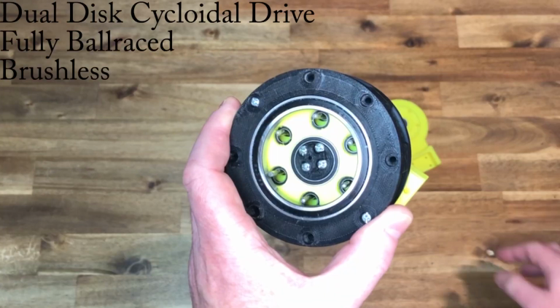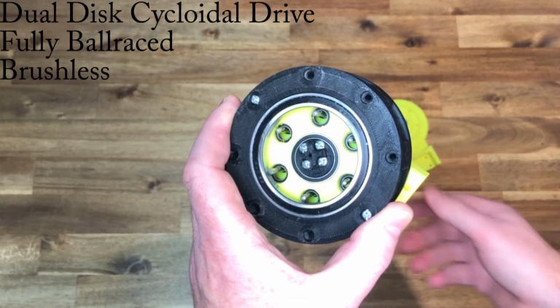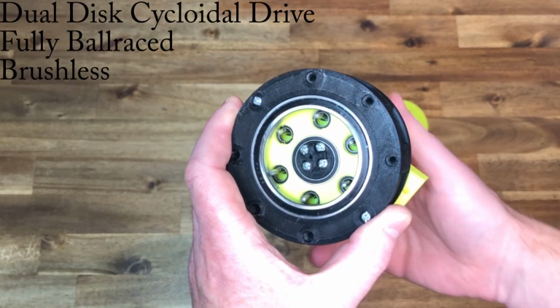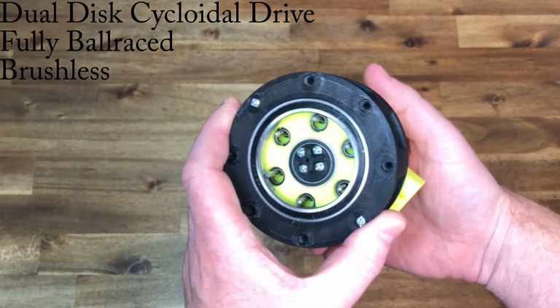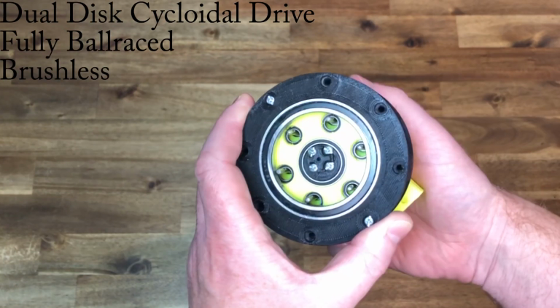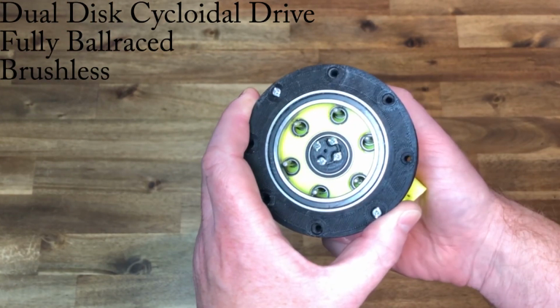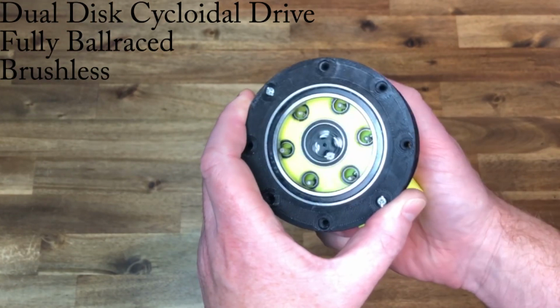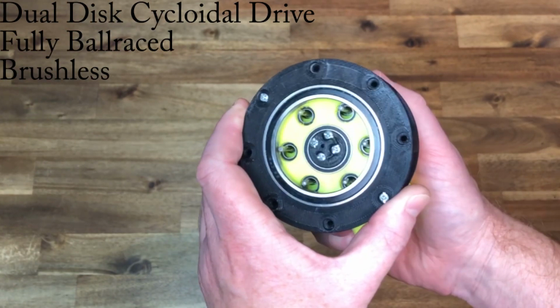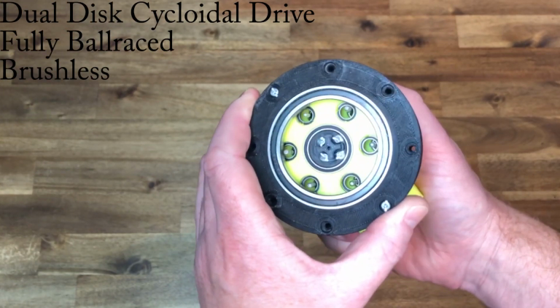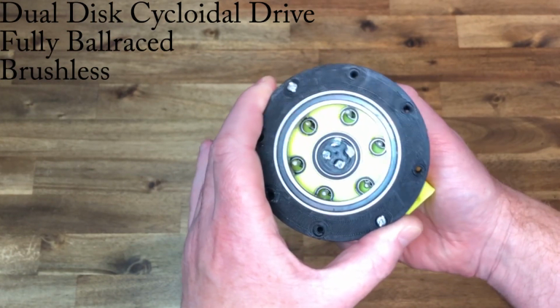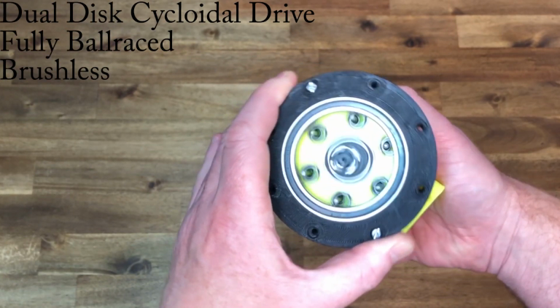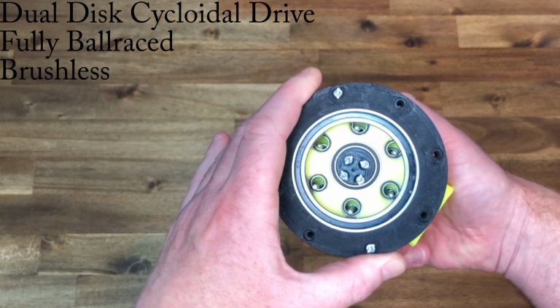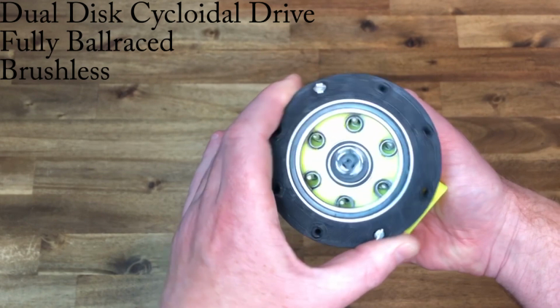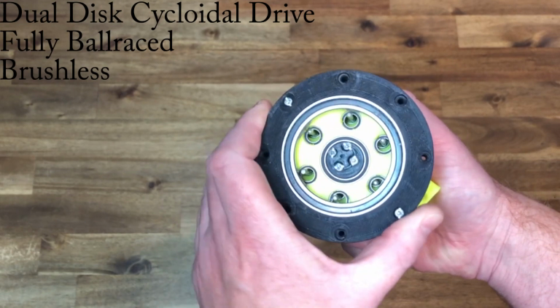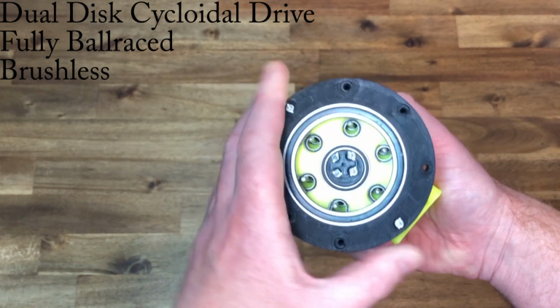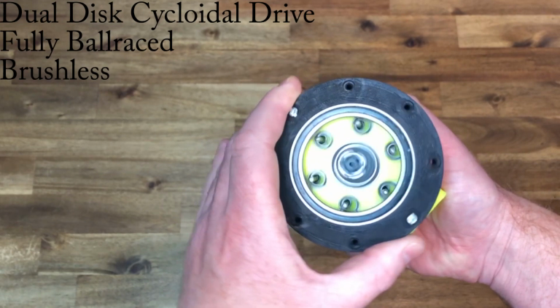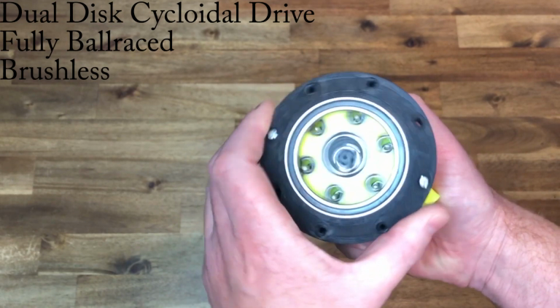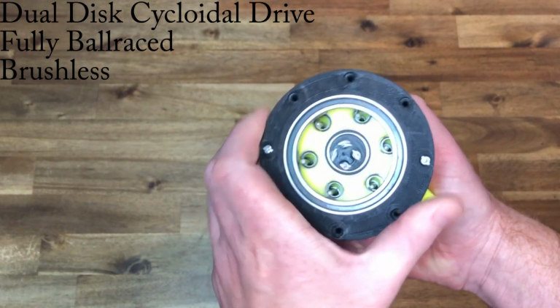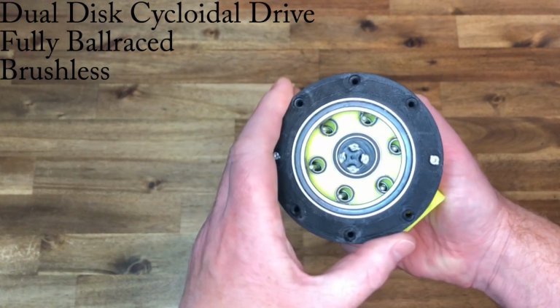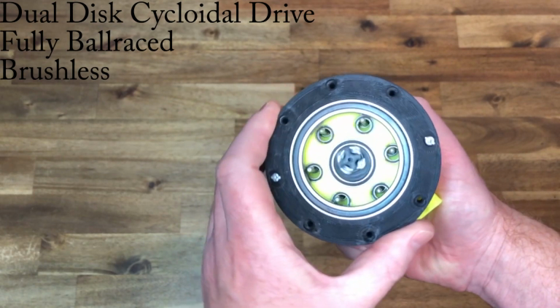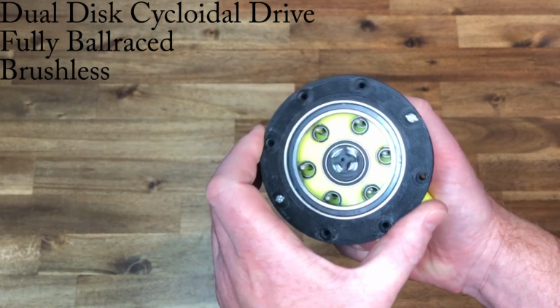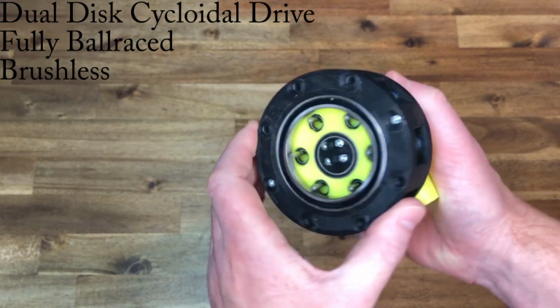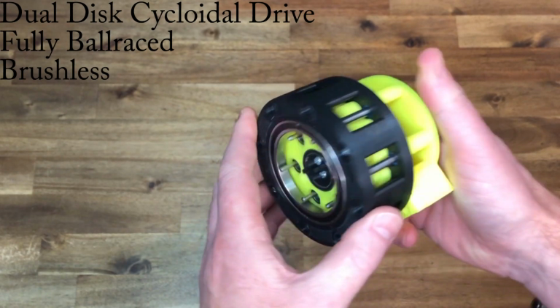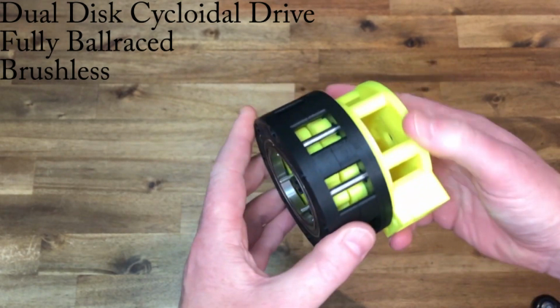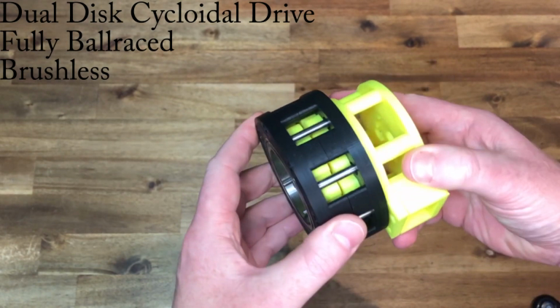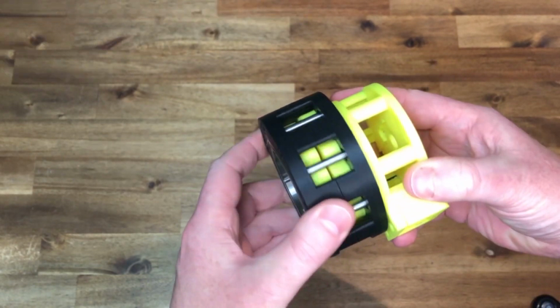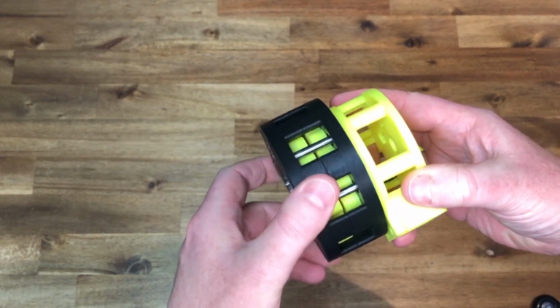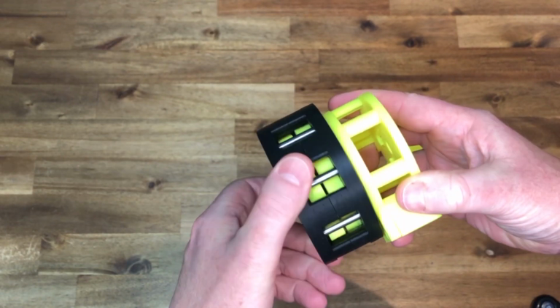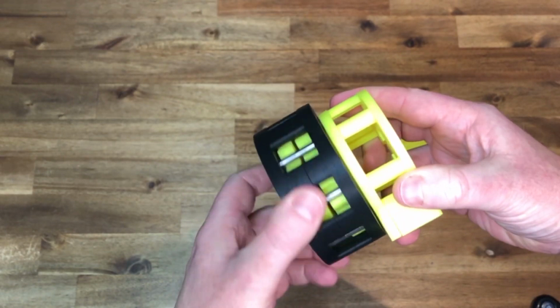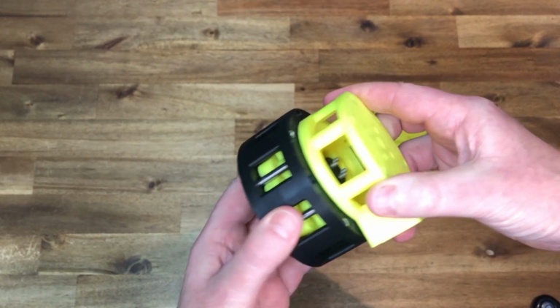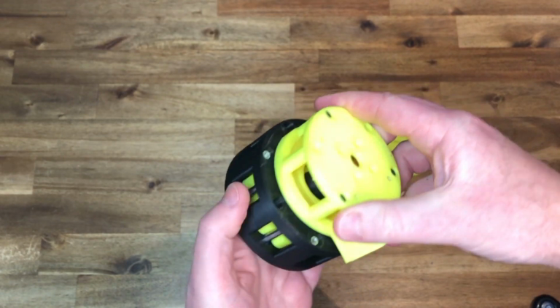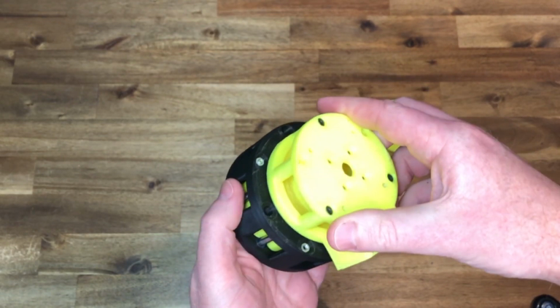The fully ball-raised cycloidal drive has nearly 40 bearings and a brushless motor.